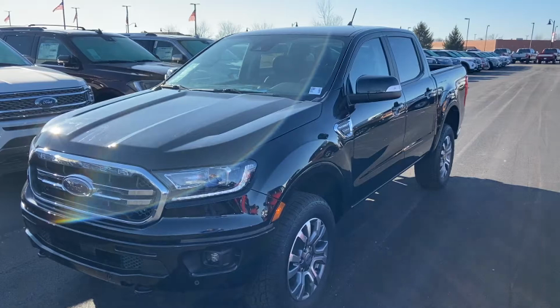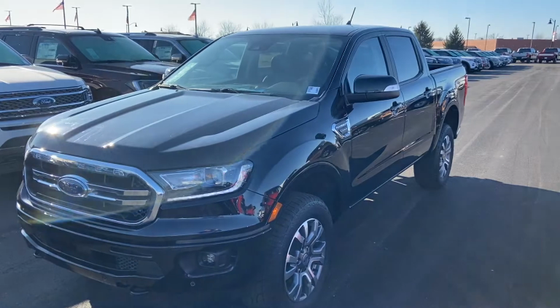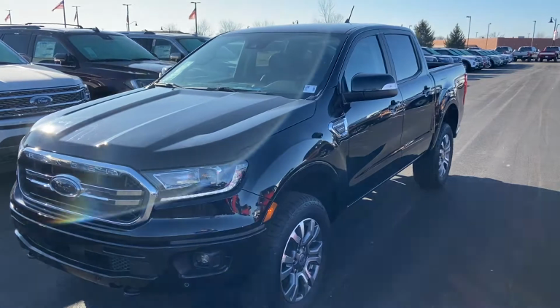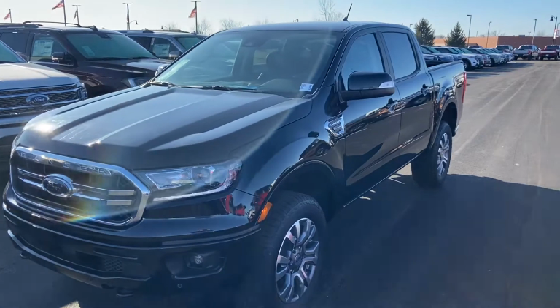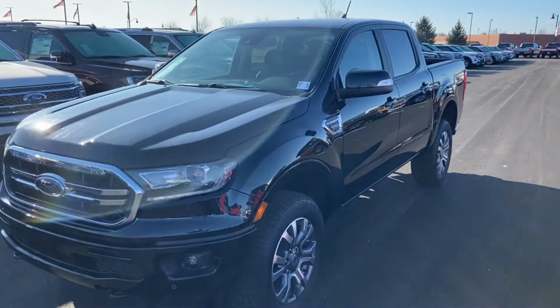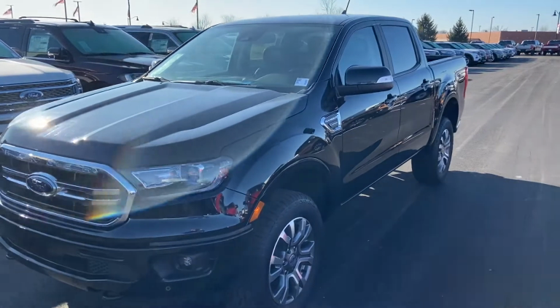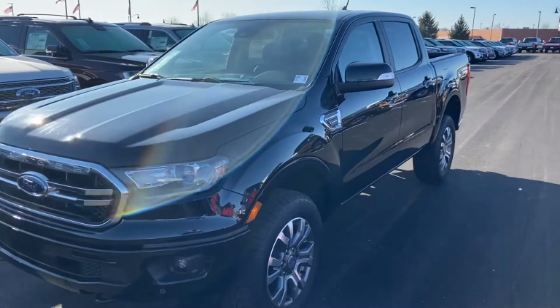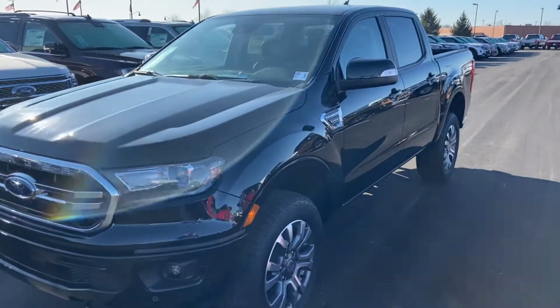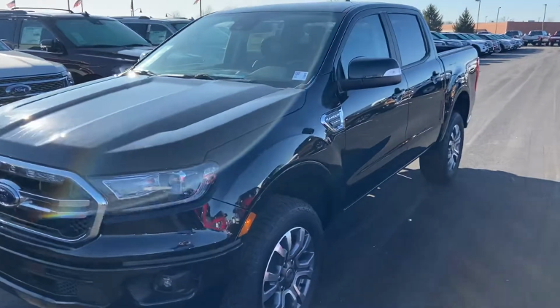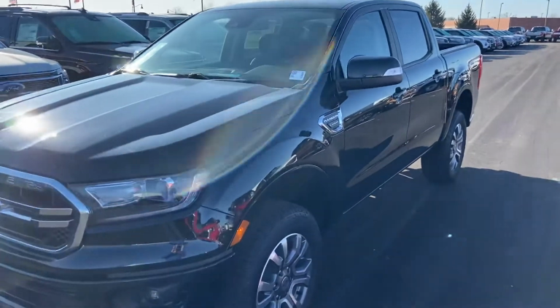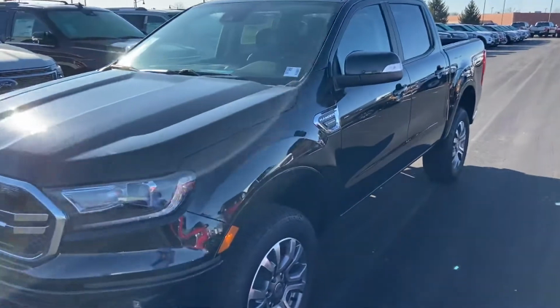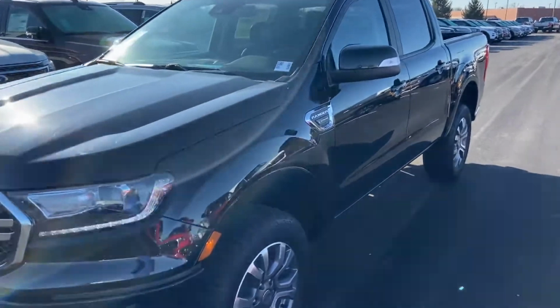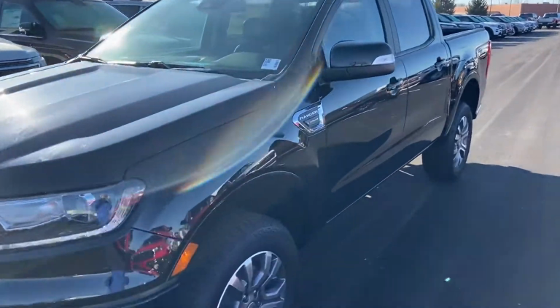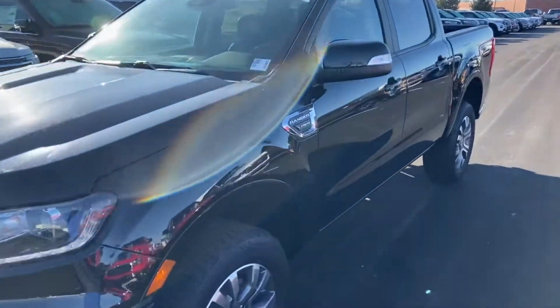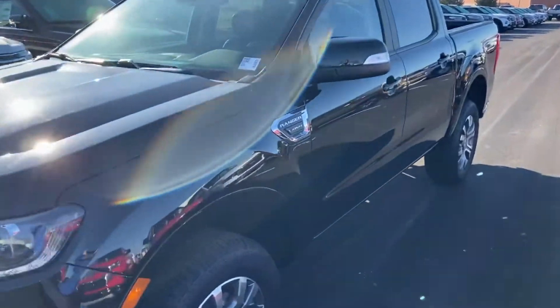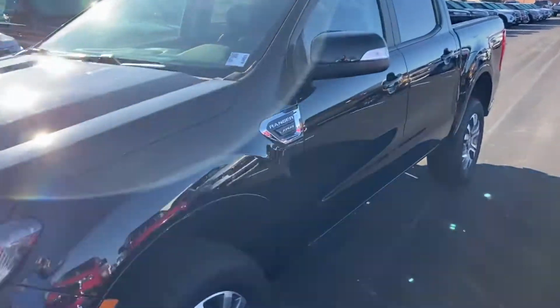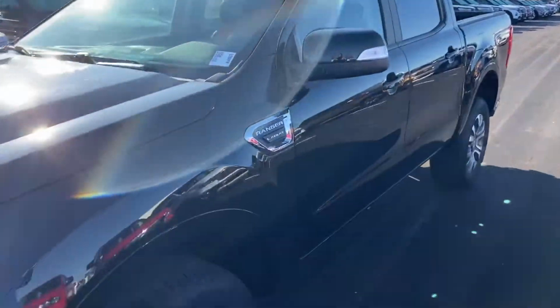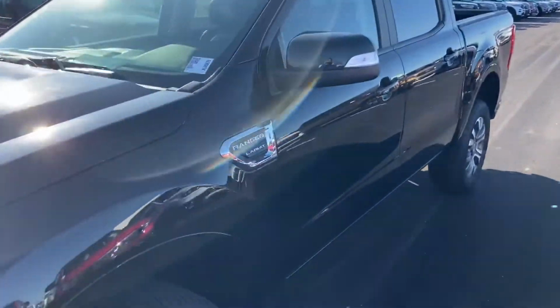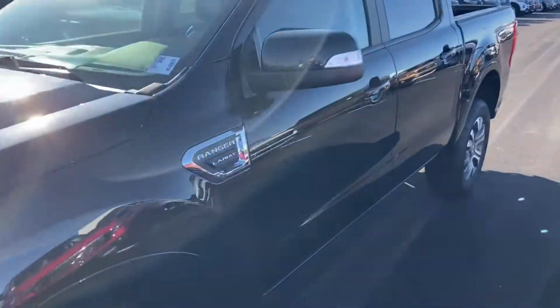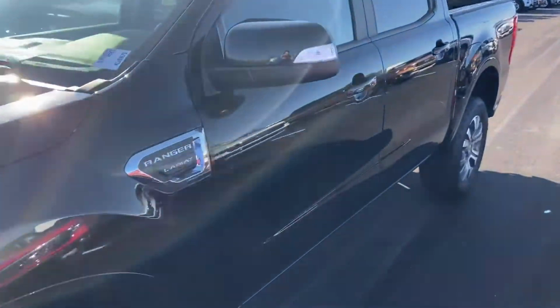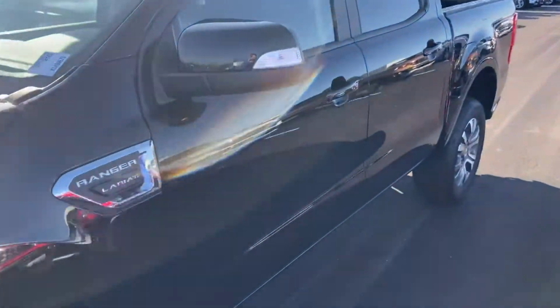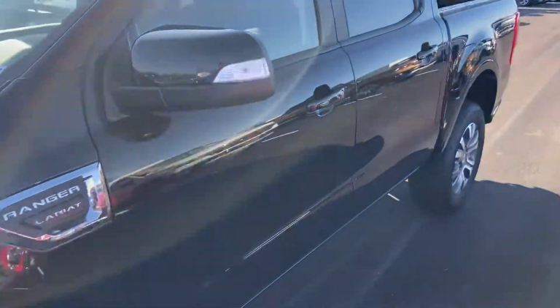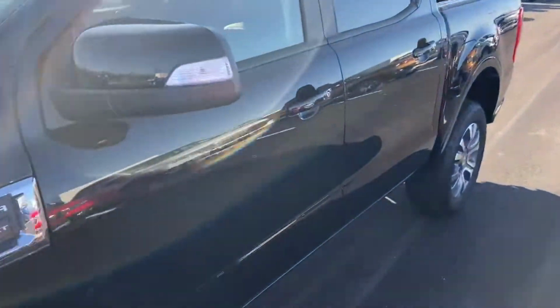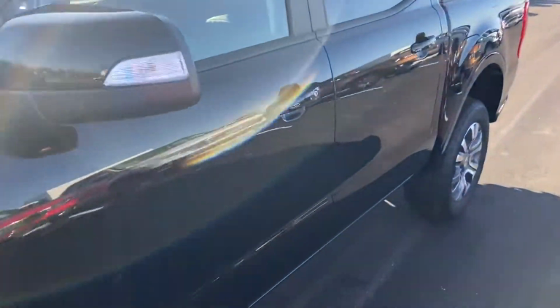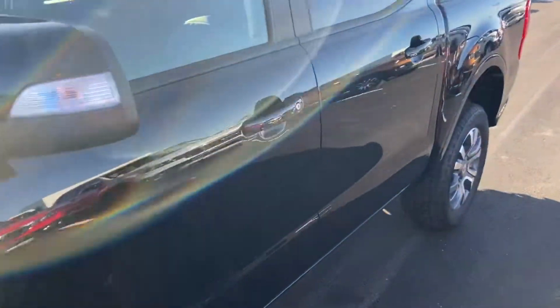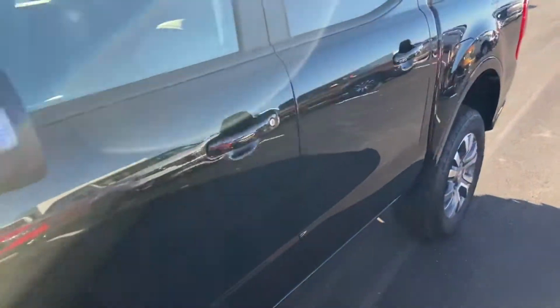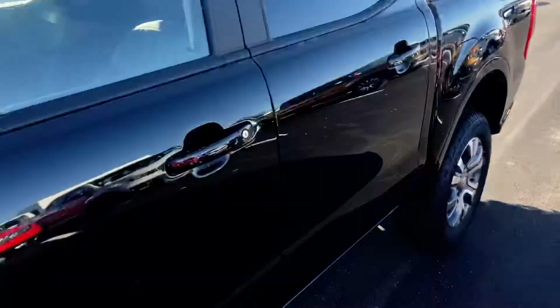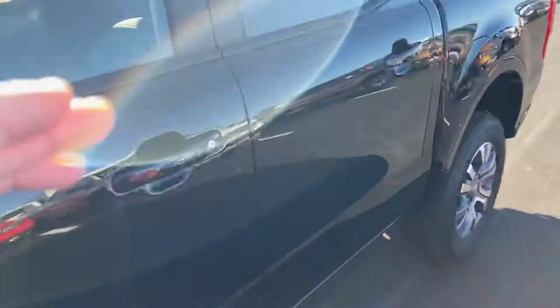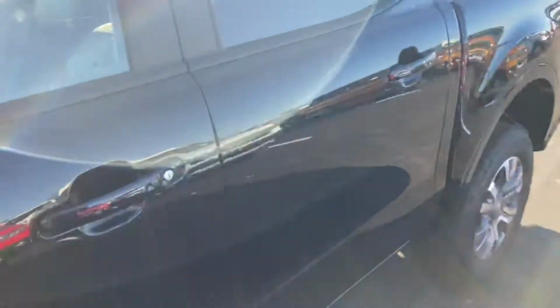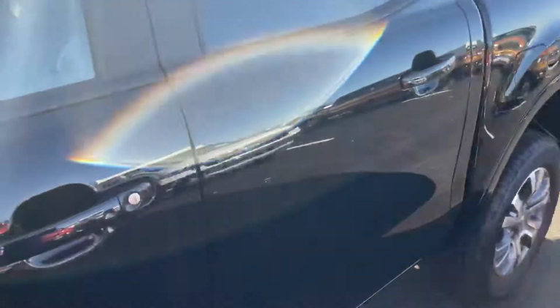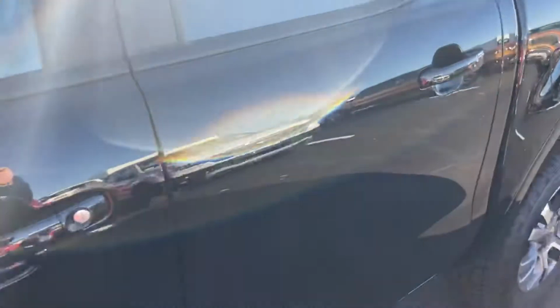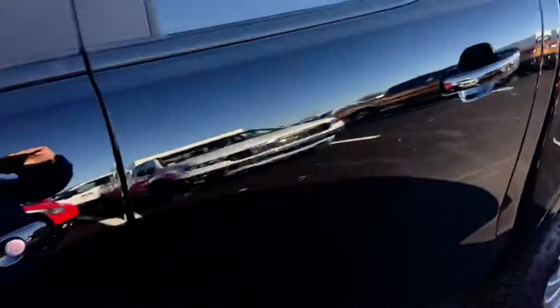This is Steve Angle with Bill Estes Ford. This is a 2019 Ford Ranger Lariat.